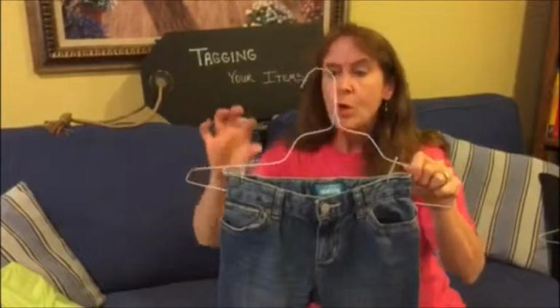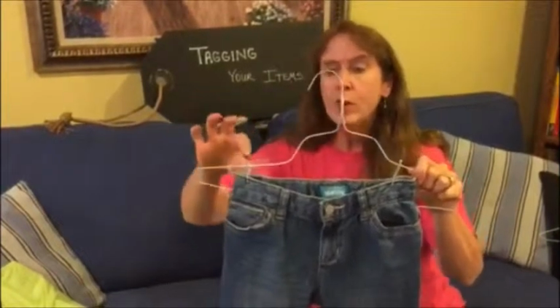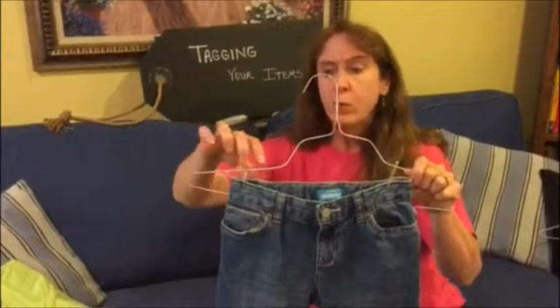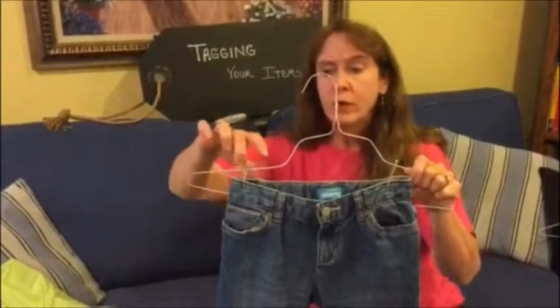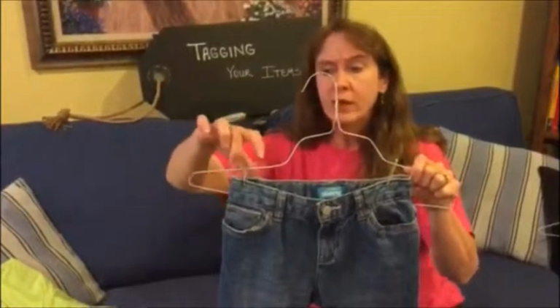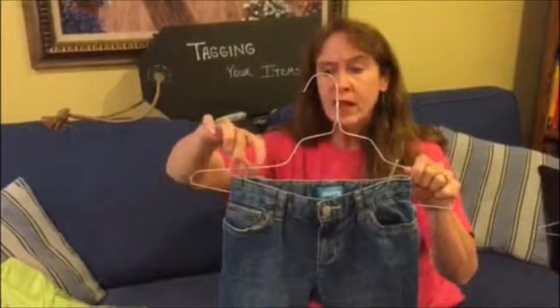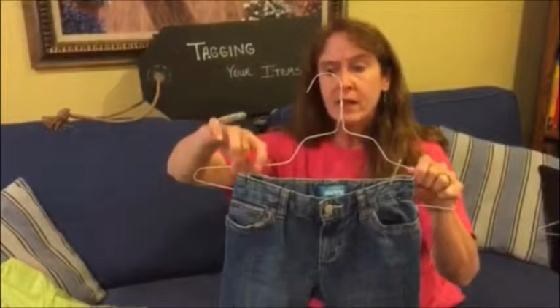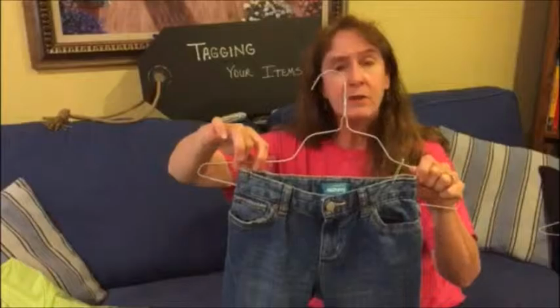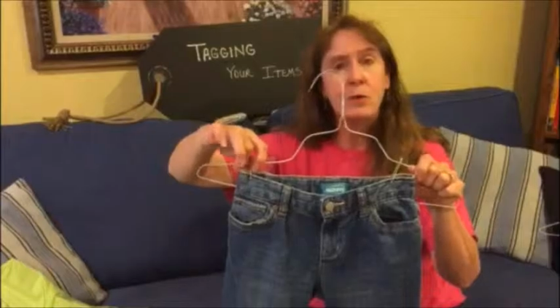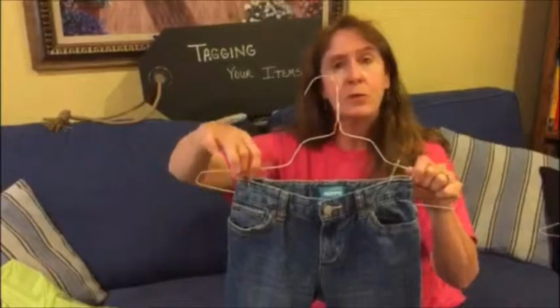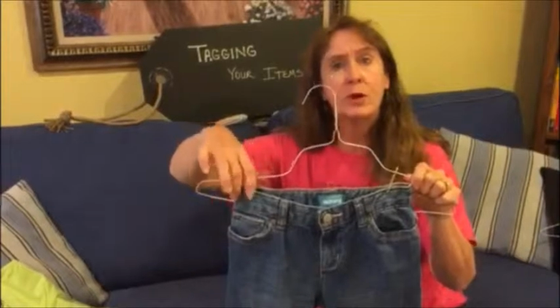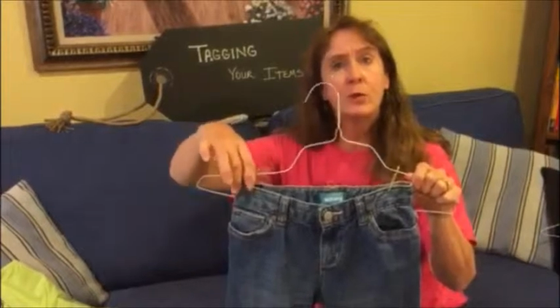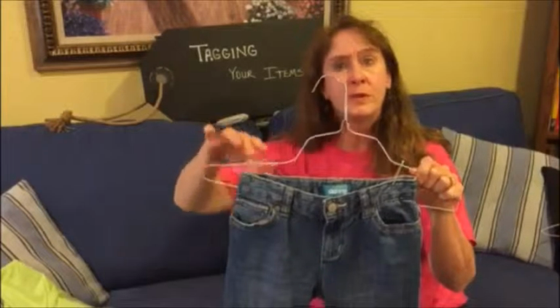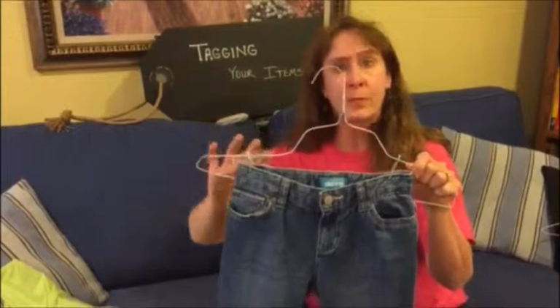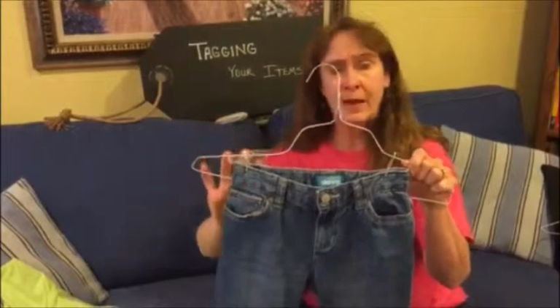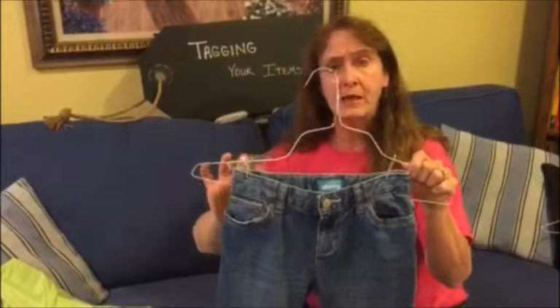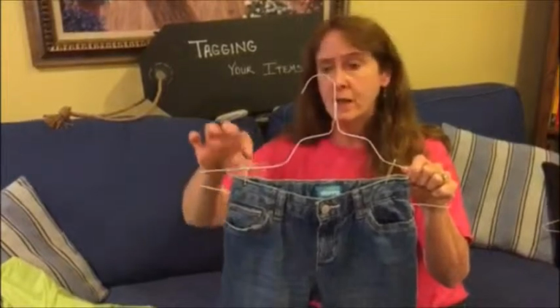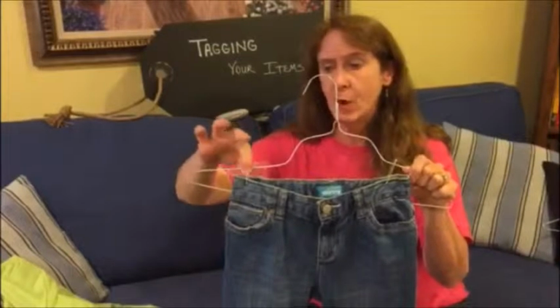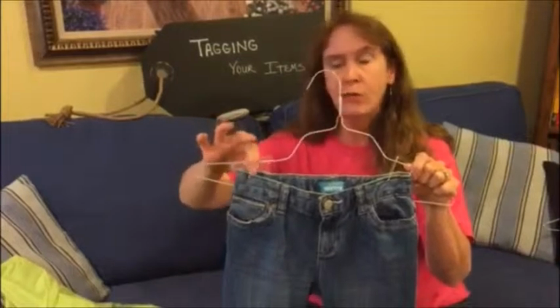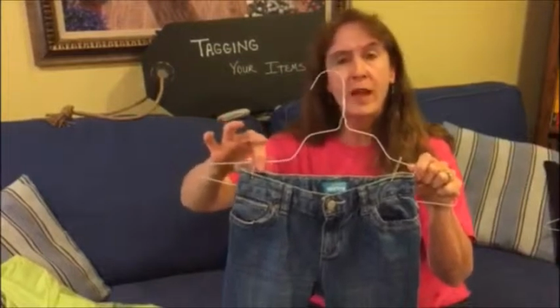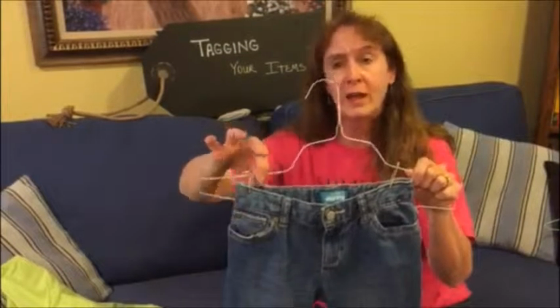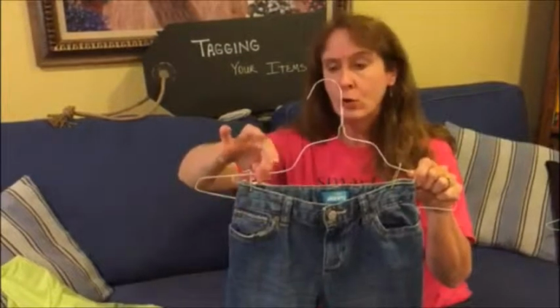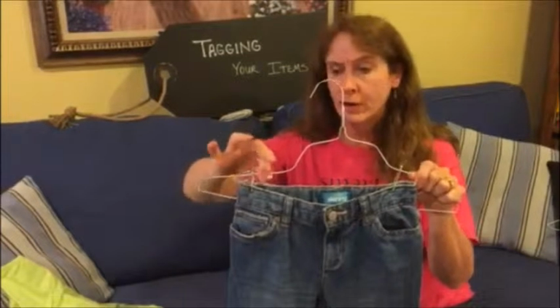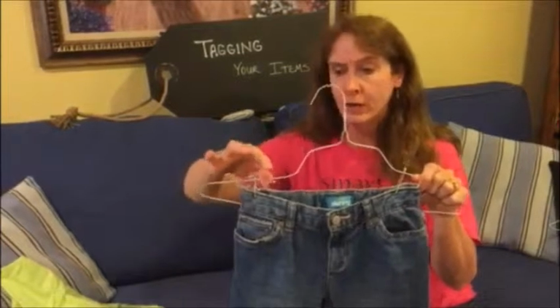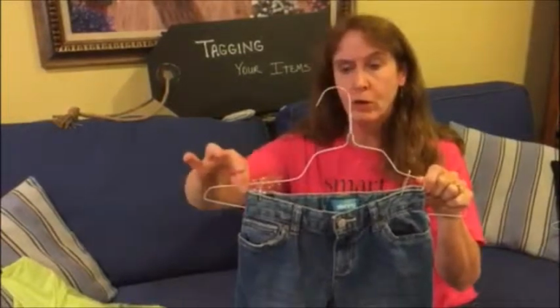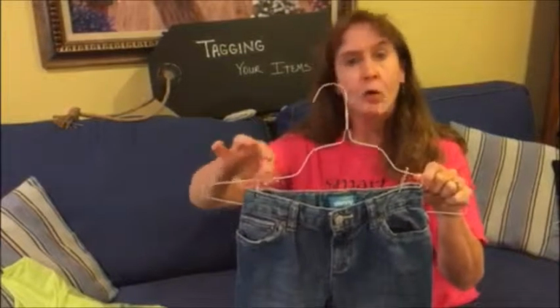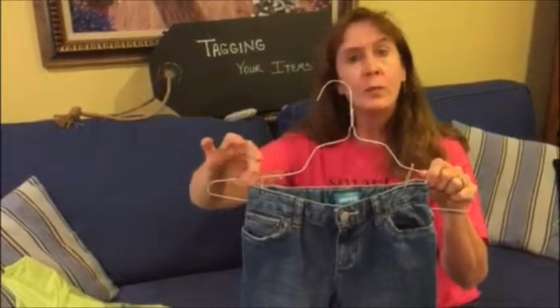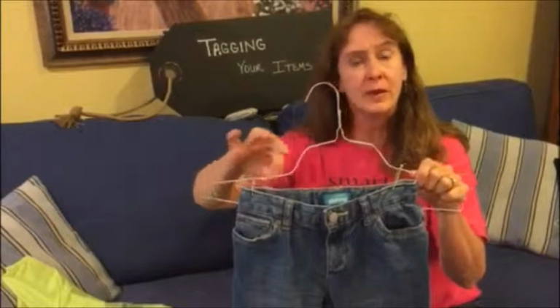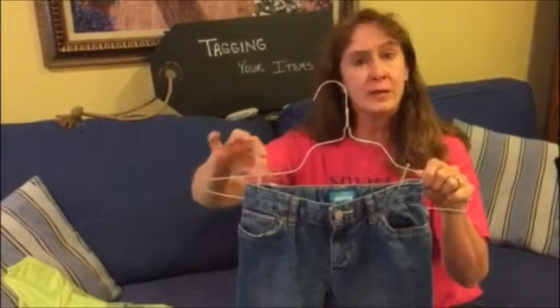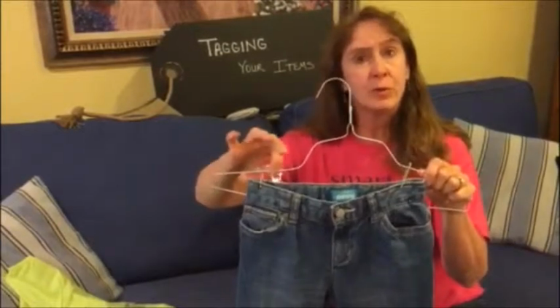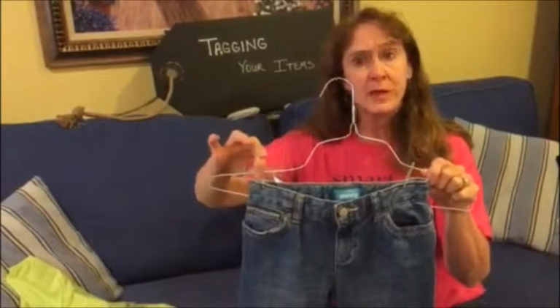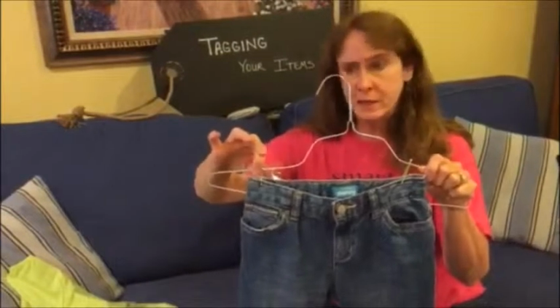We really like it if you can put a little piece of packing tape over the hanger — that will hold the pants in place.